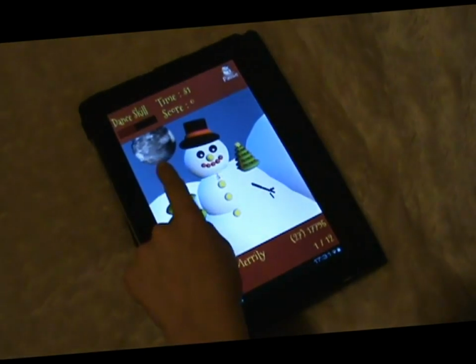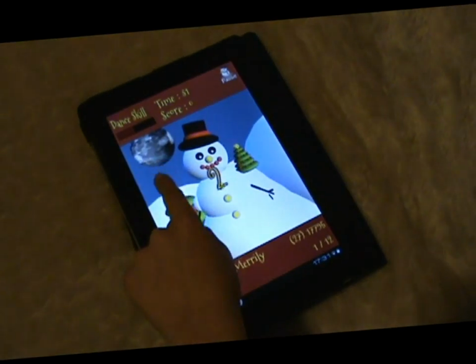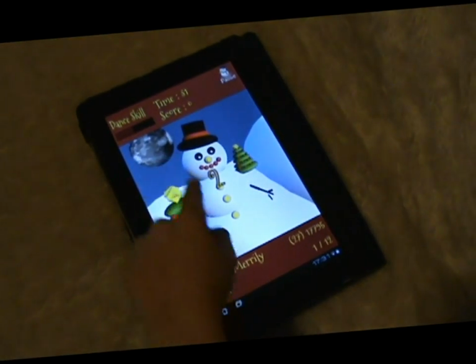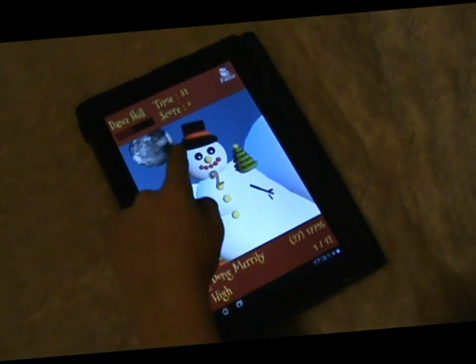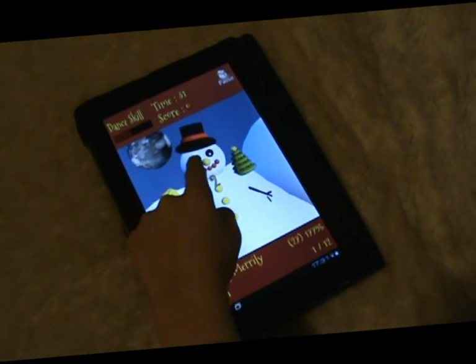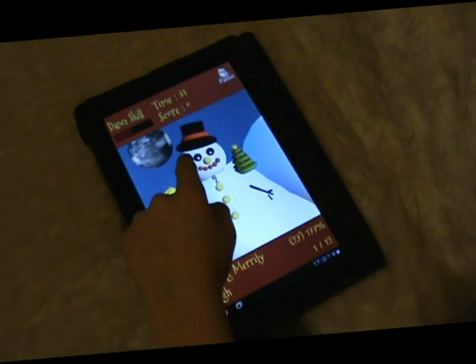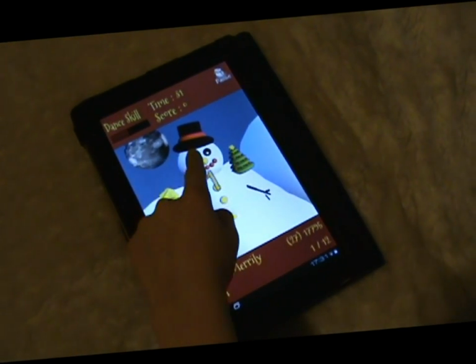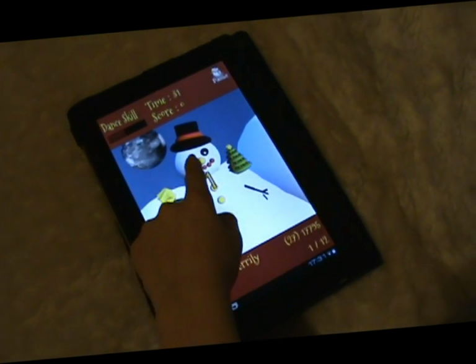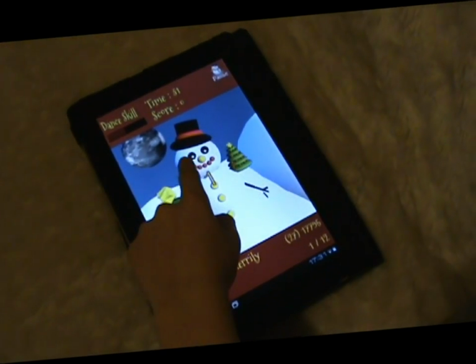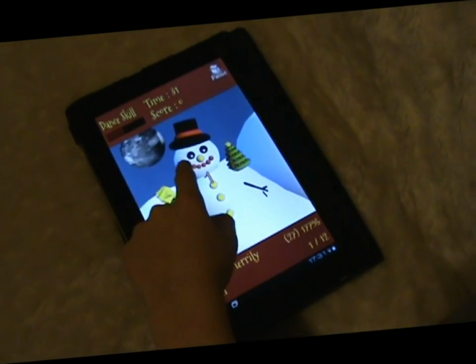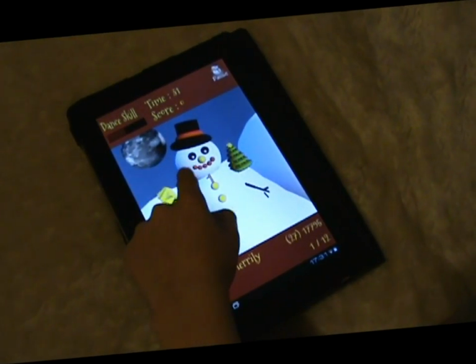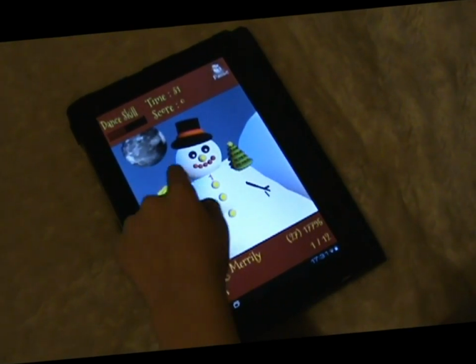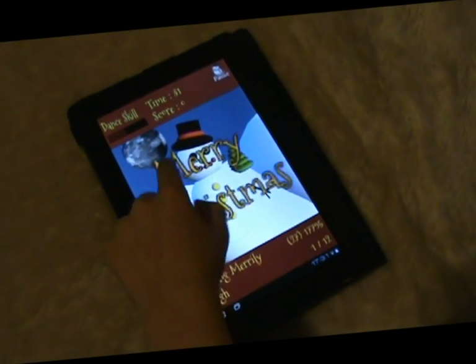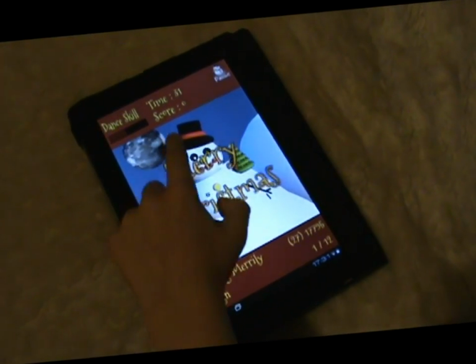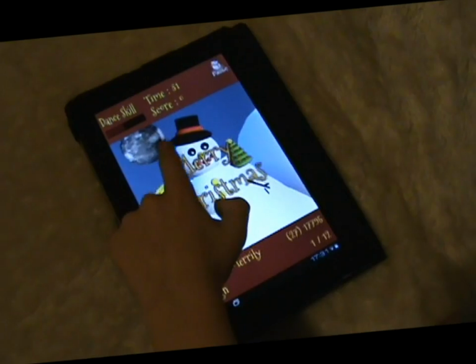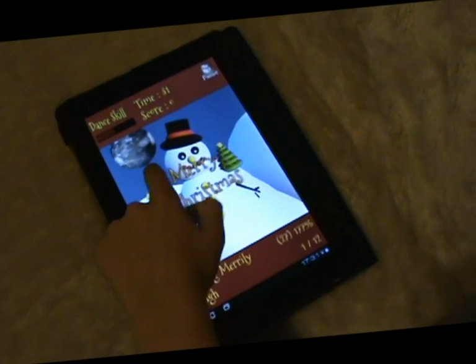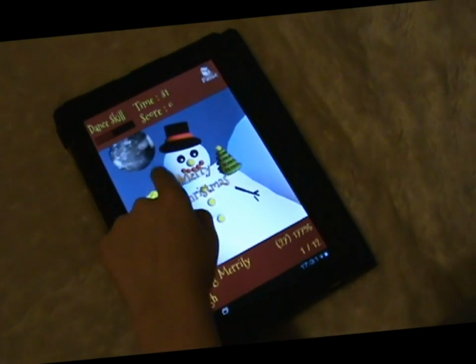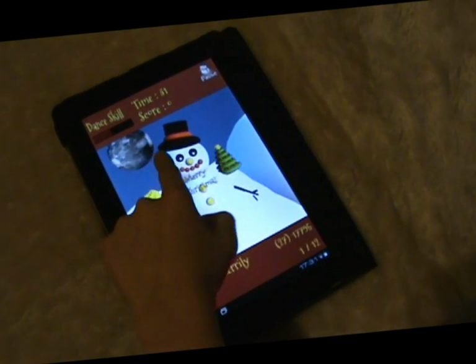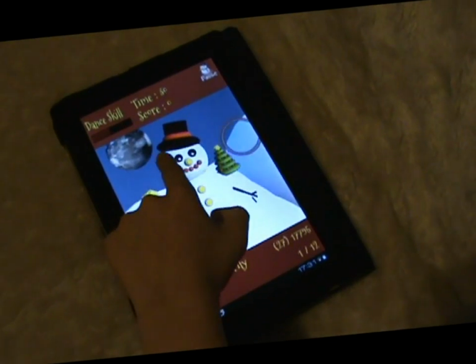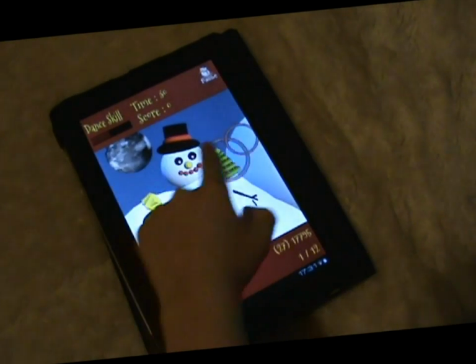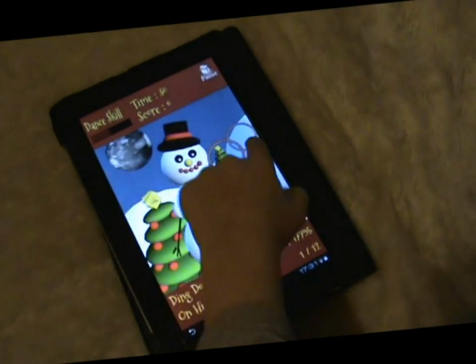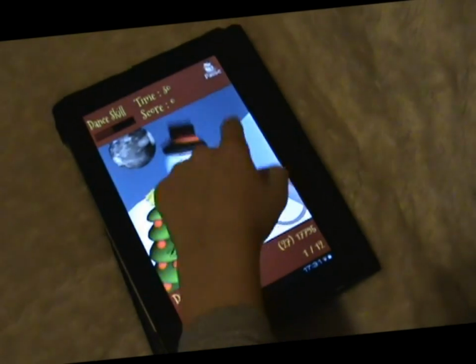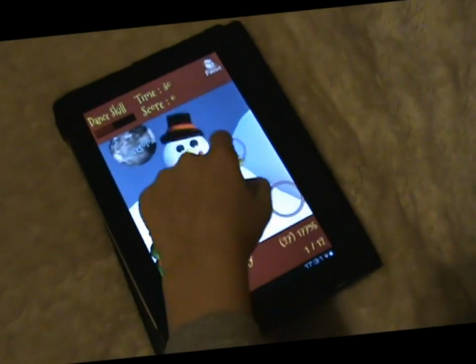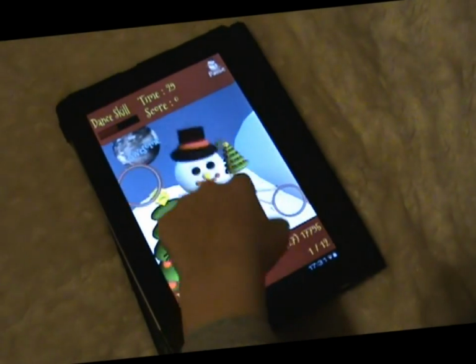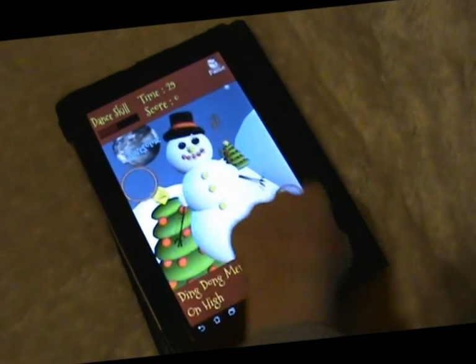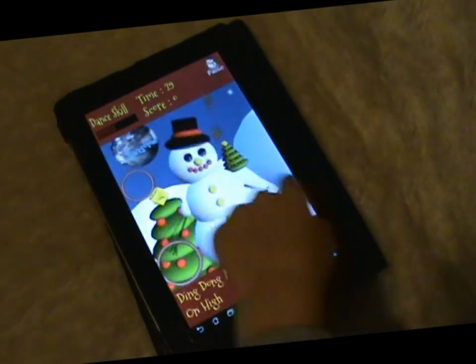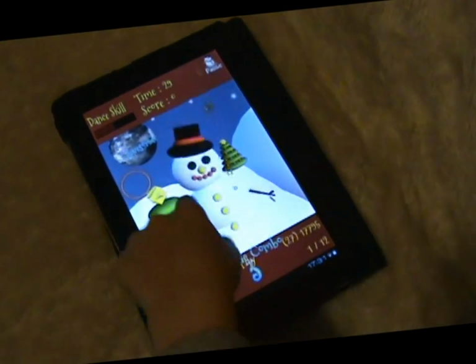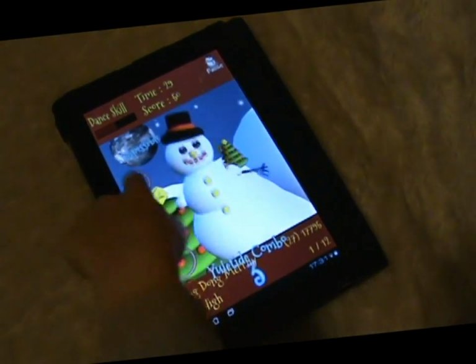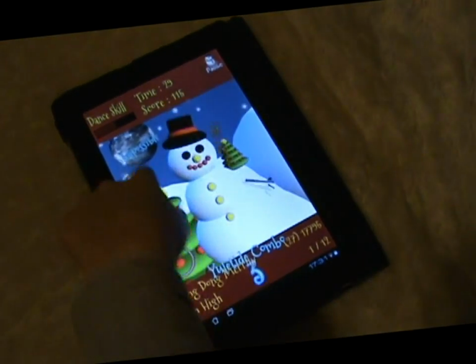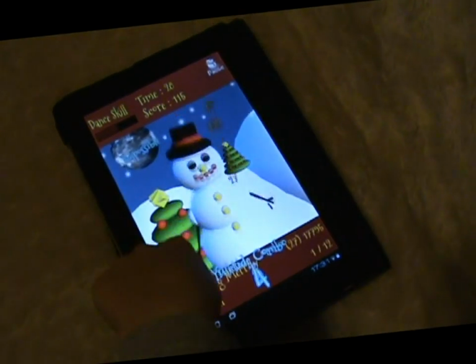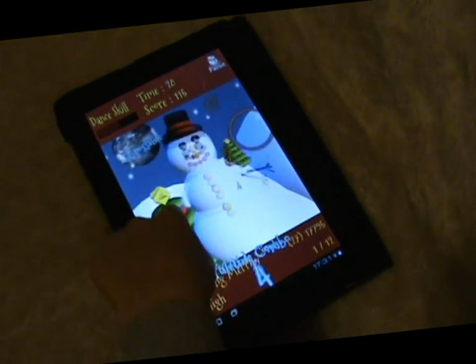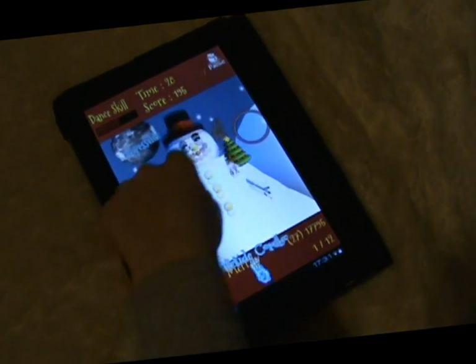Here we go. This is a little snowman and he'll dance for you and enjoy some music.